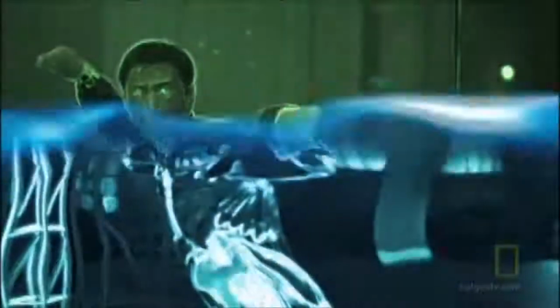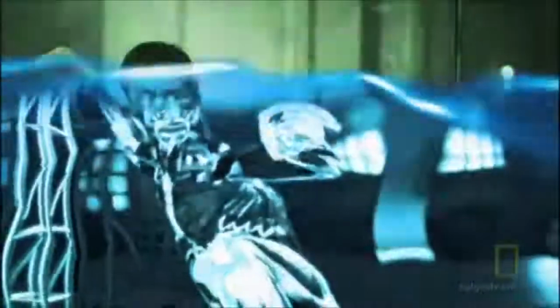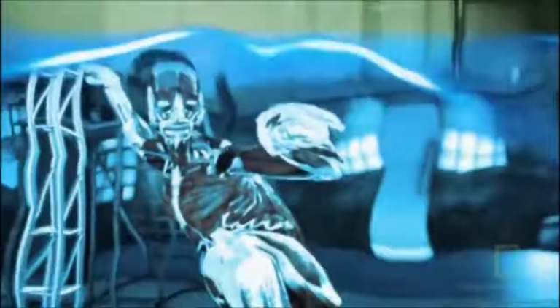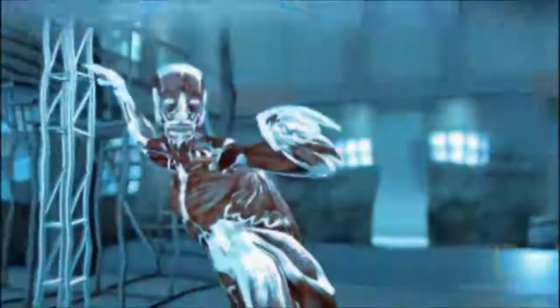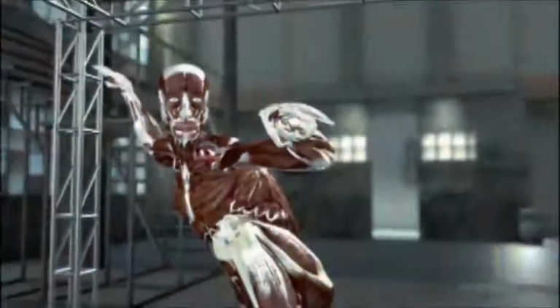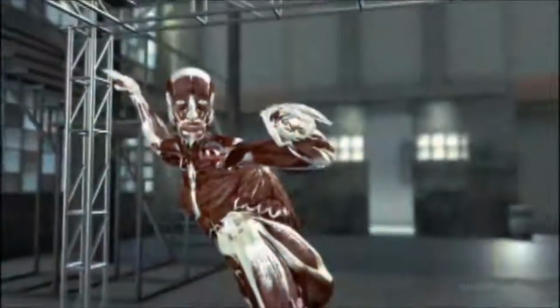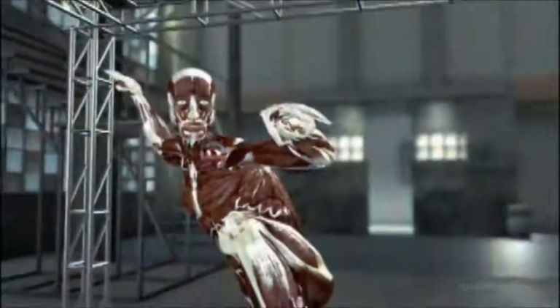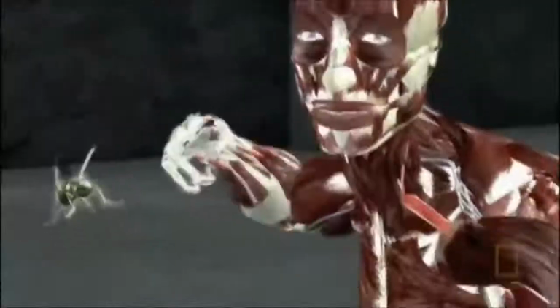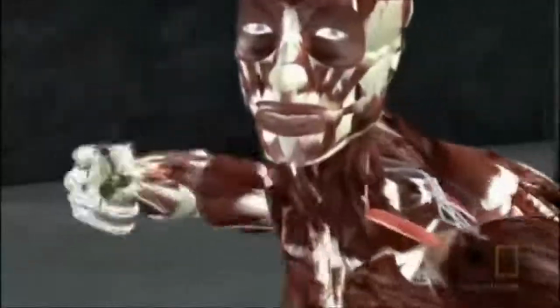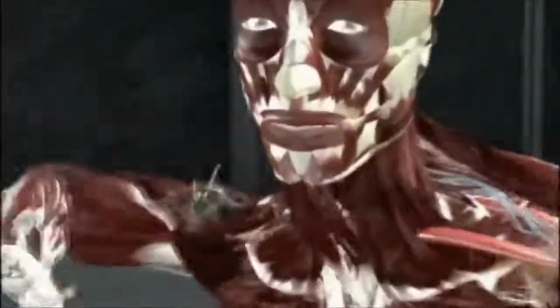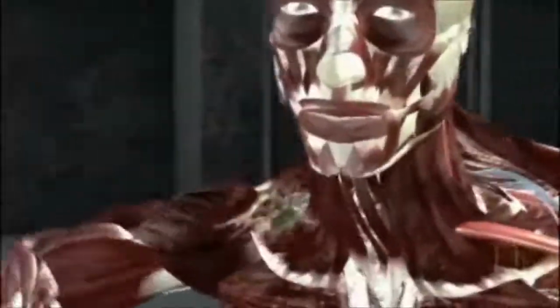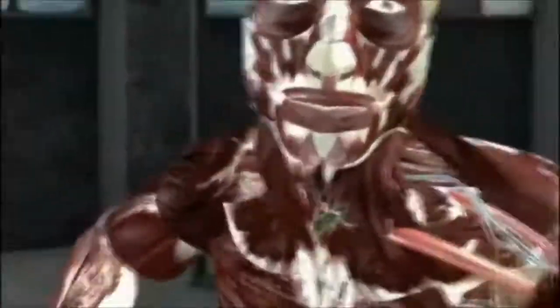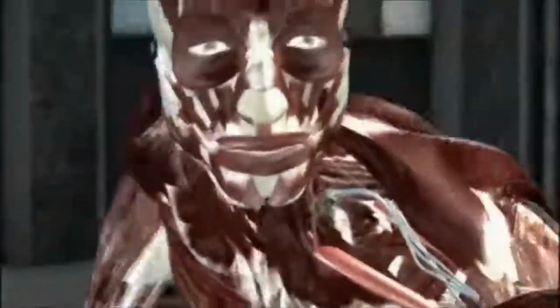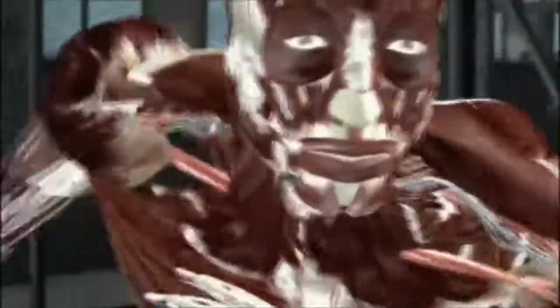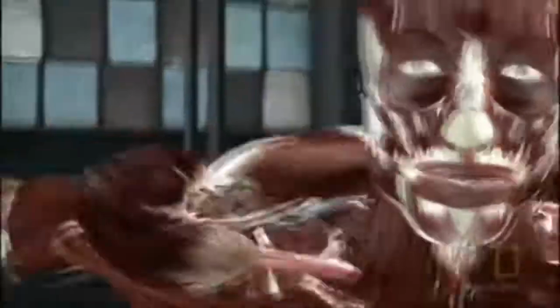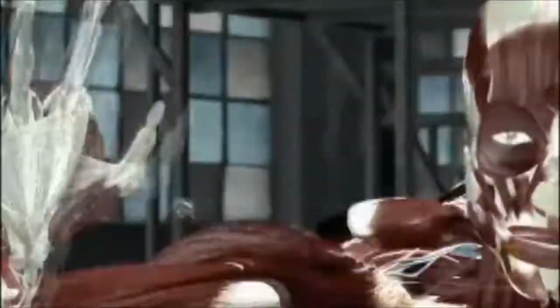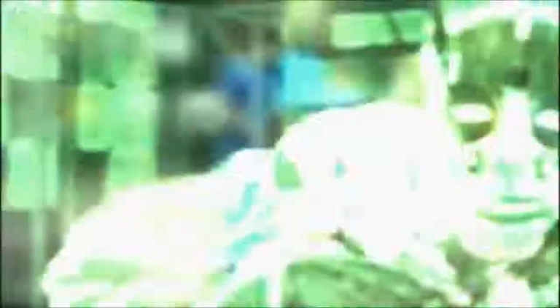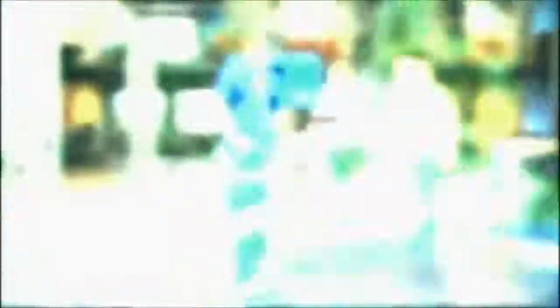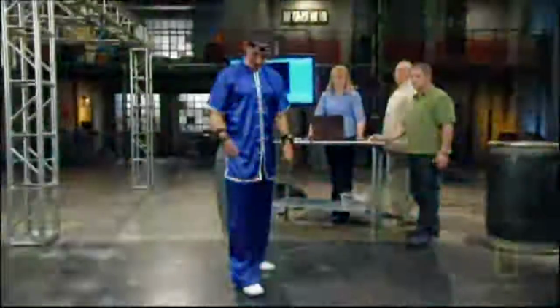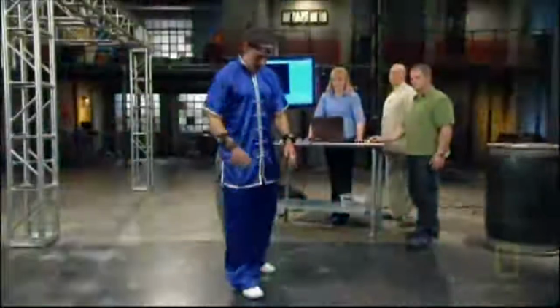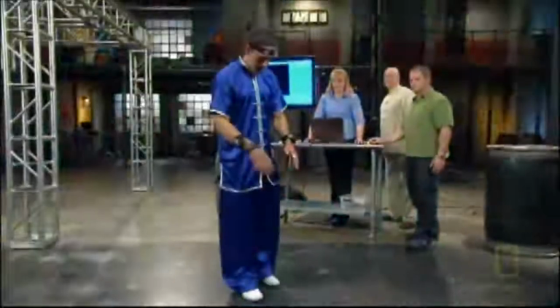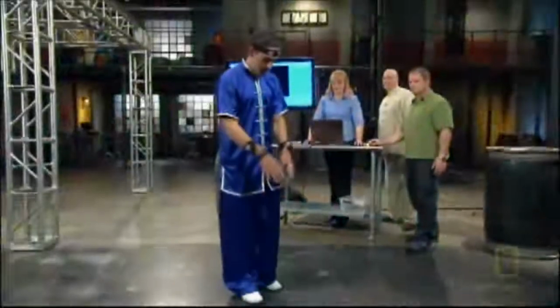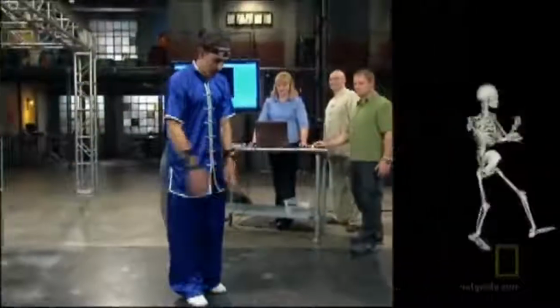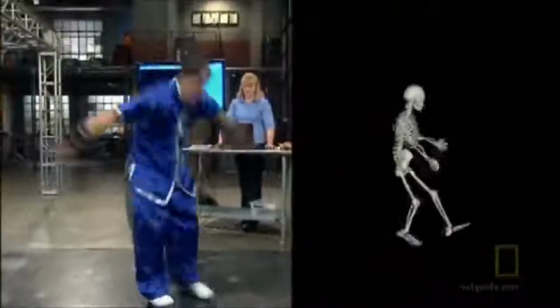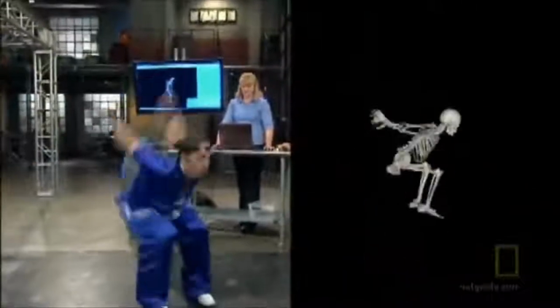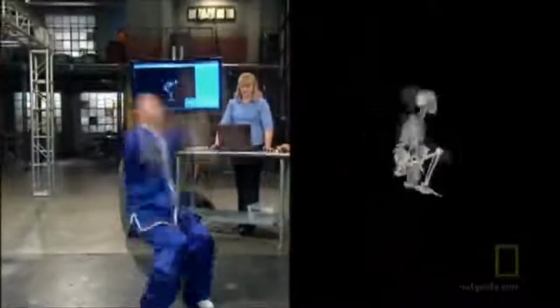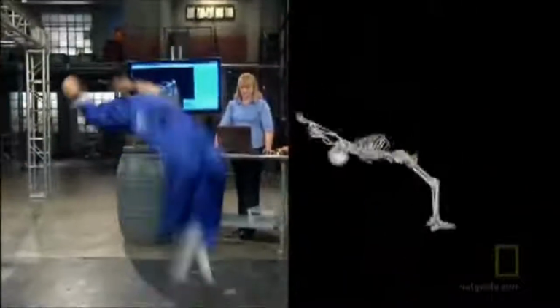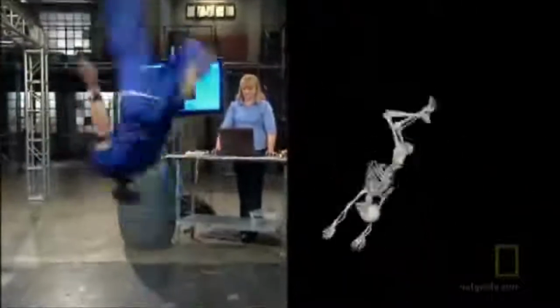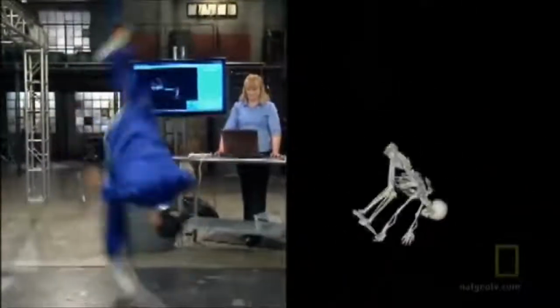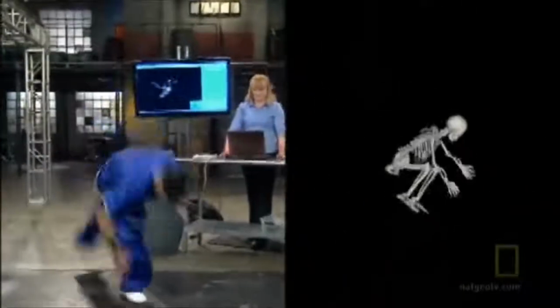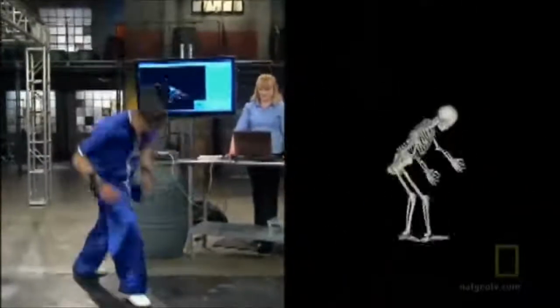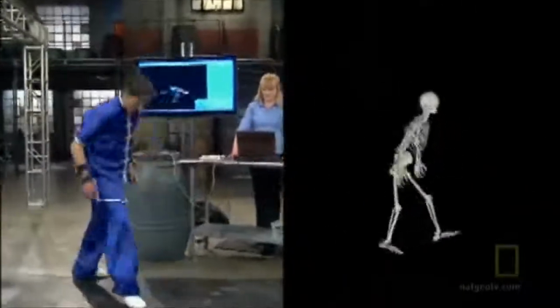State-of-the-art 3D animation and cutting-edge motion capture technology.